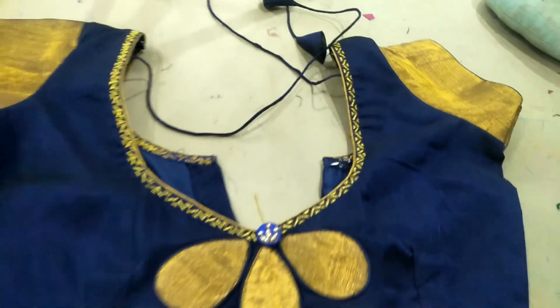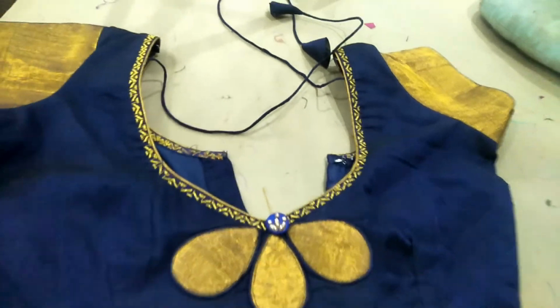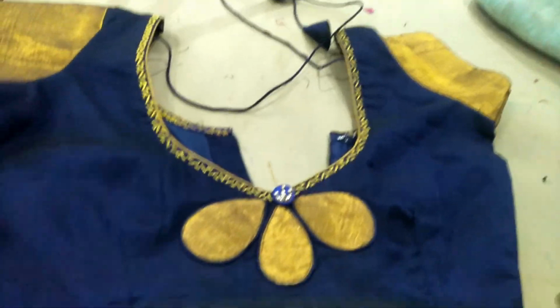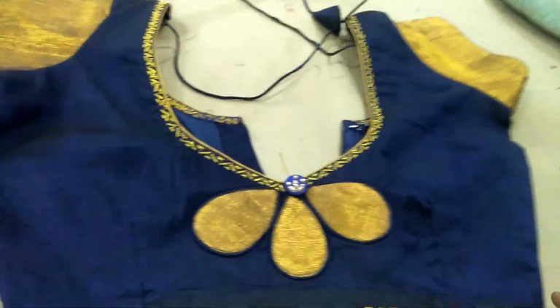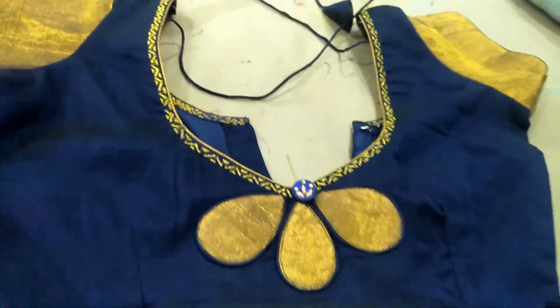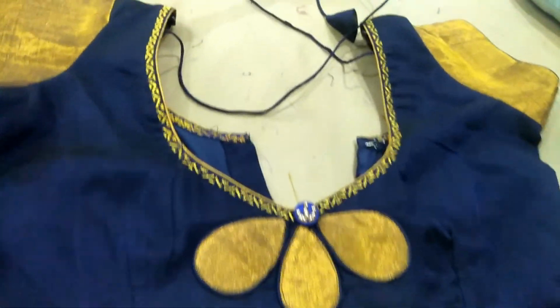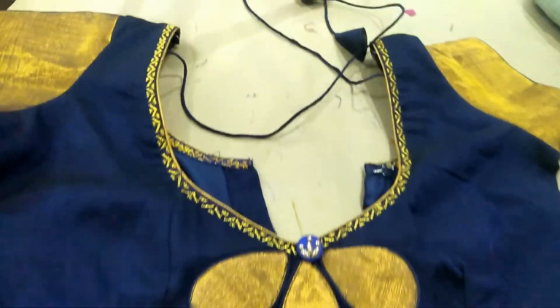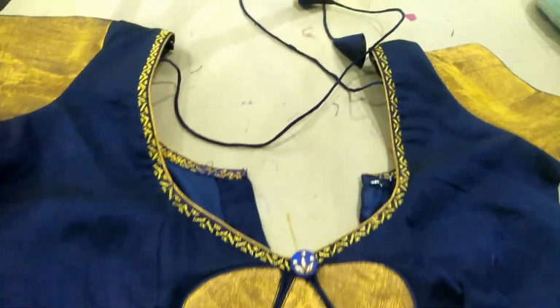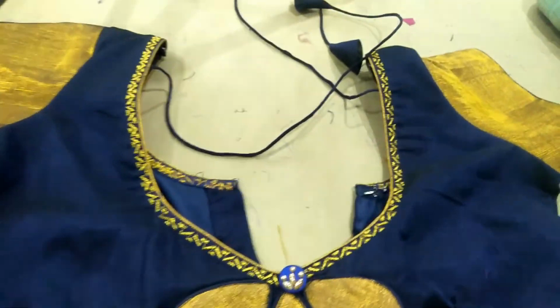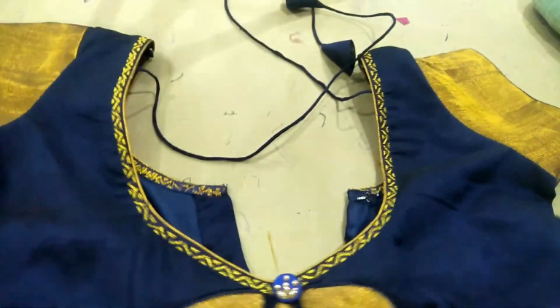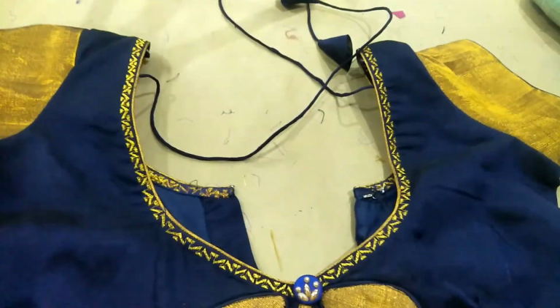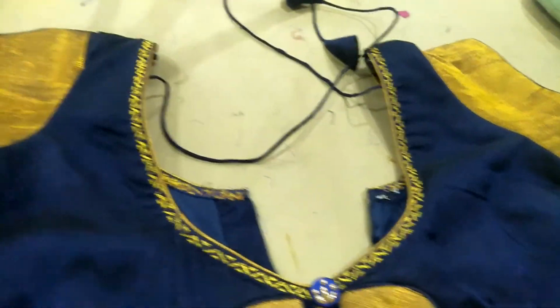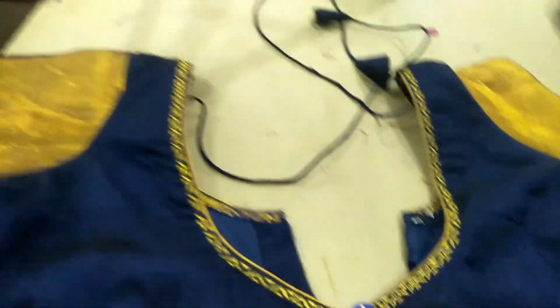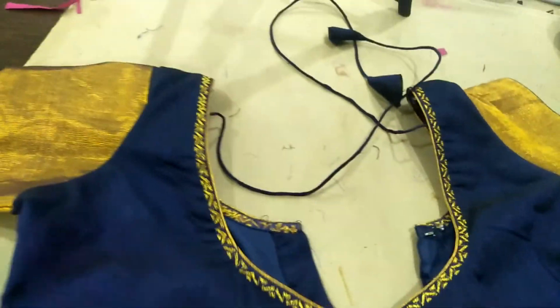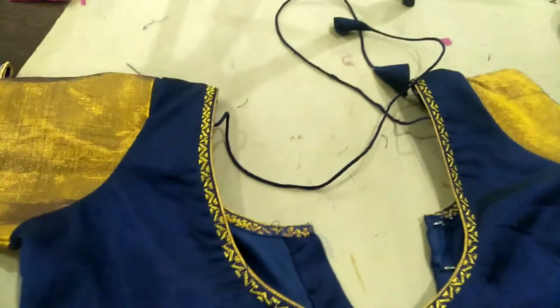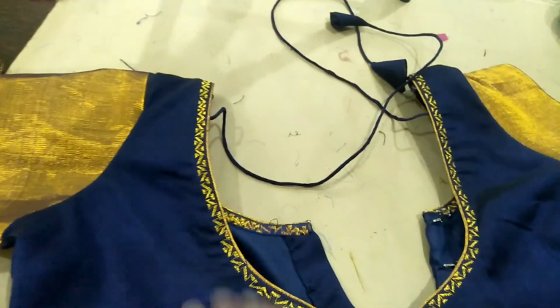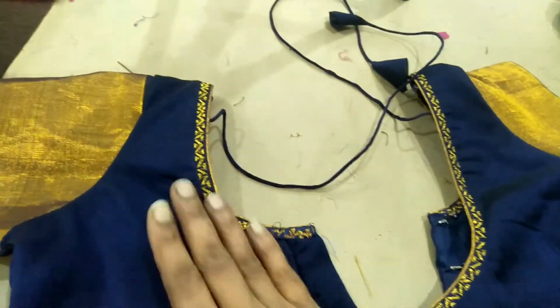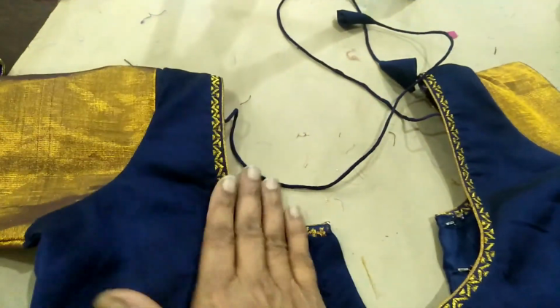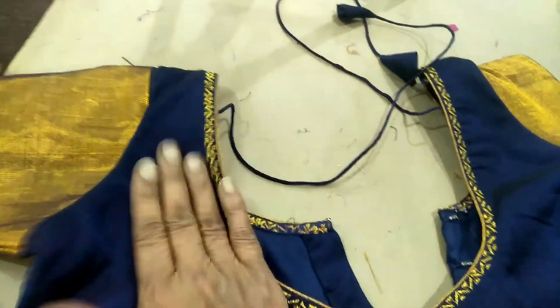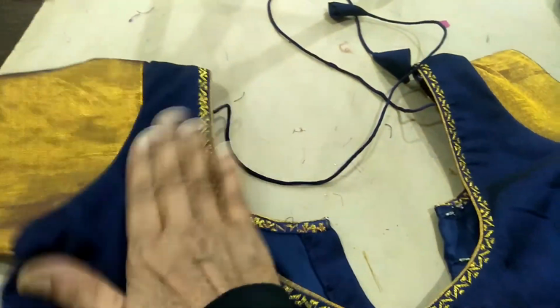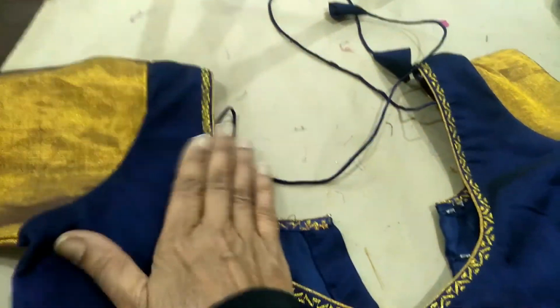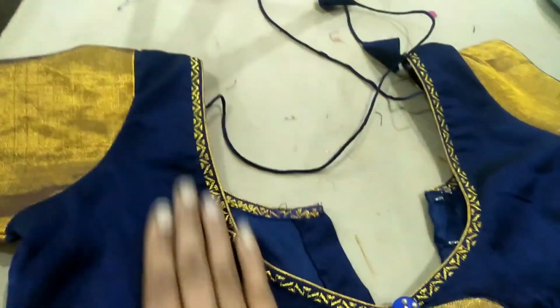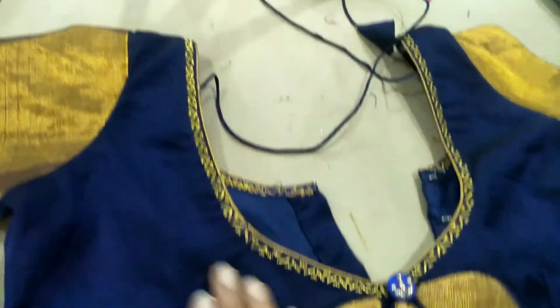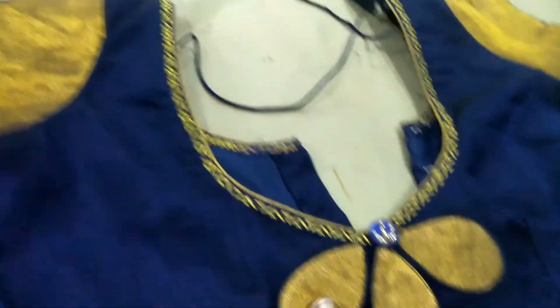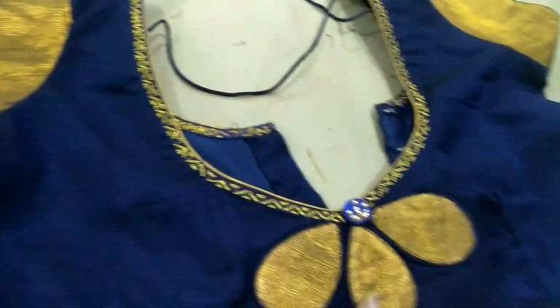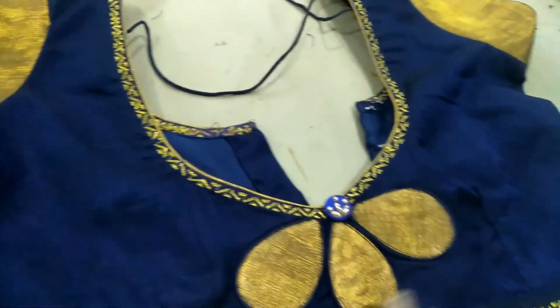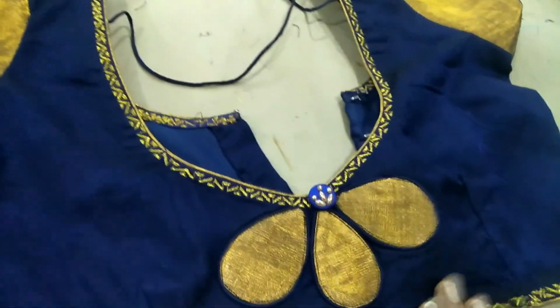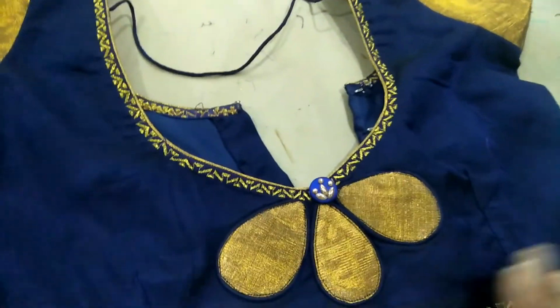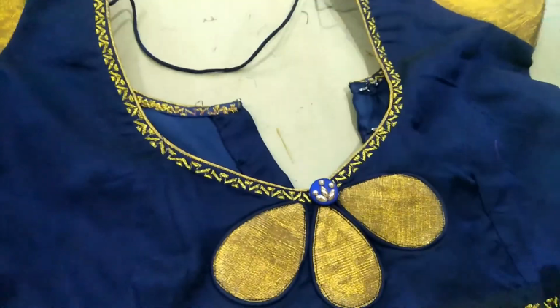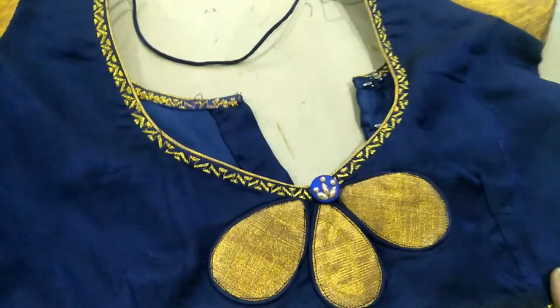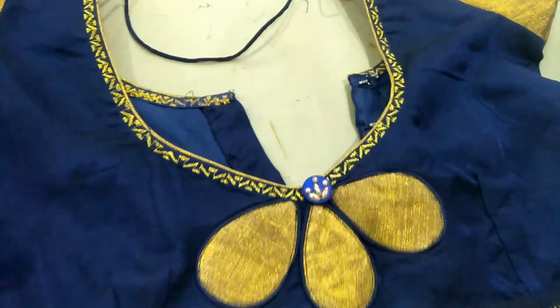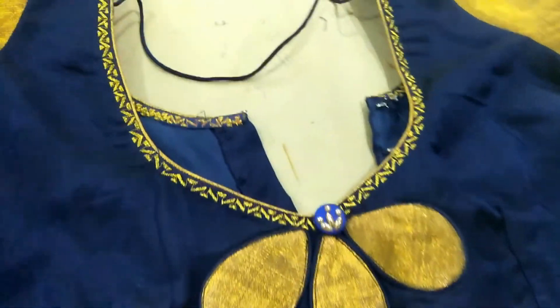Hello, Namaste. Welcome back to Rukmini Fashion. Today I am going to show you how to use the DreamMaker machine.